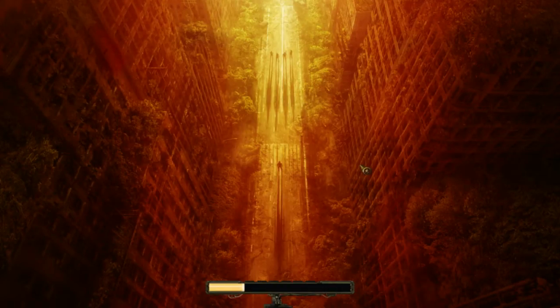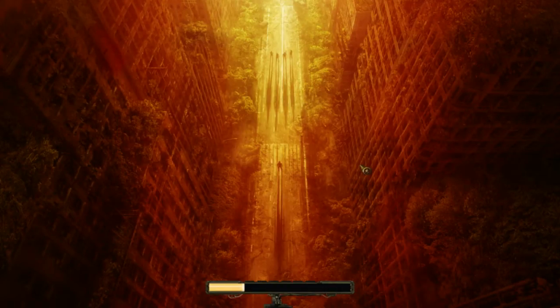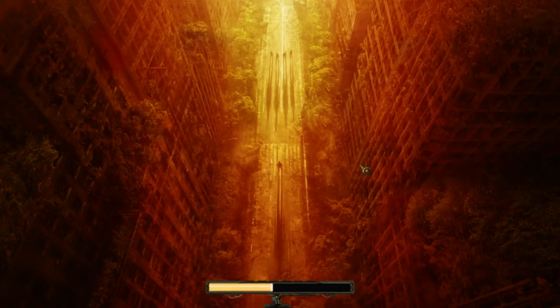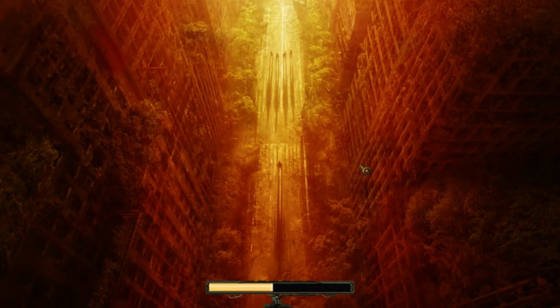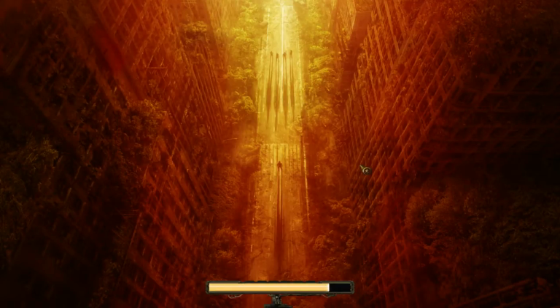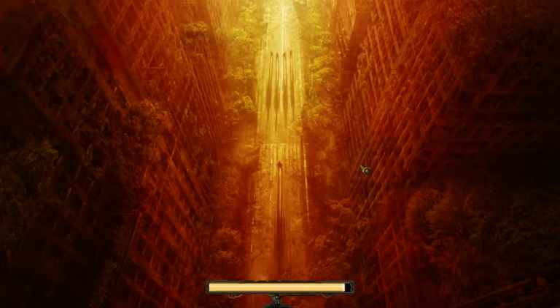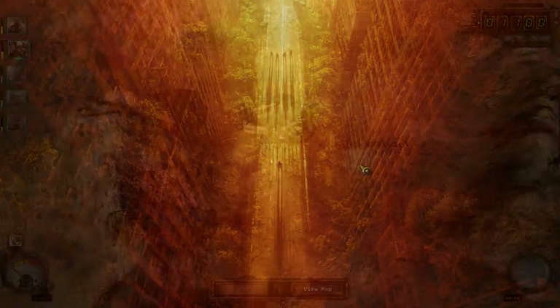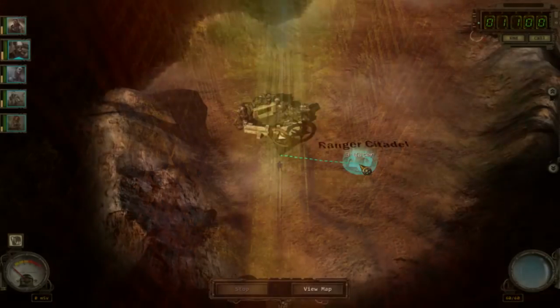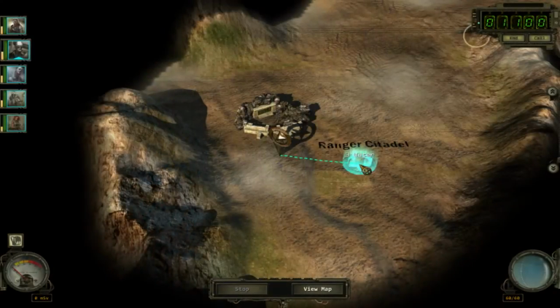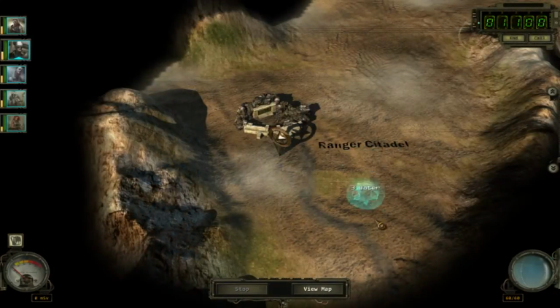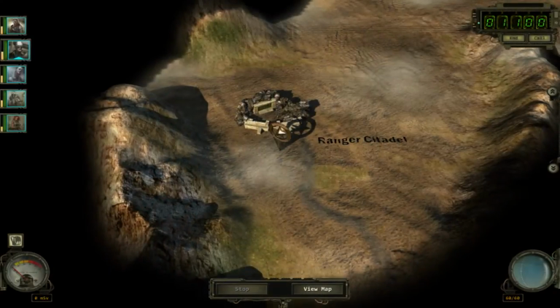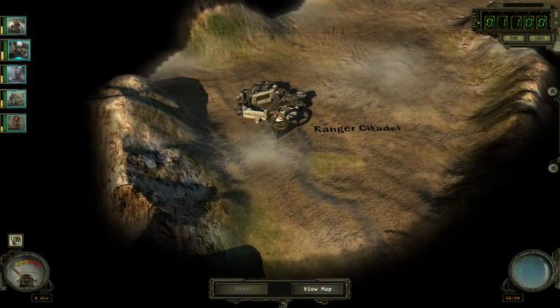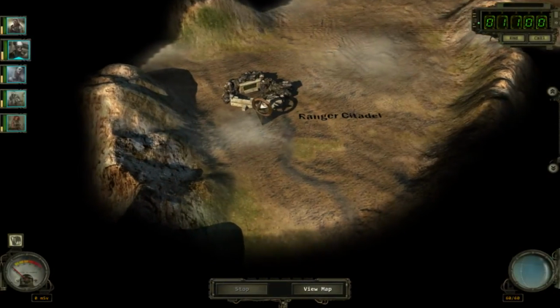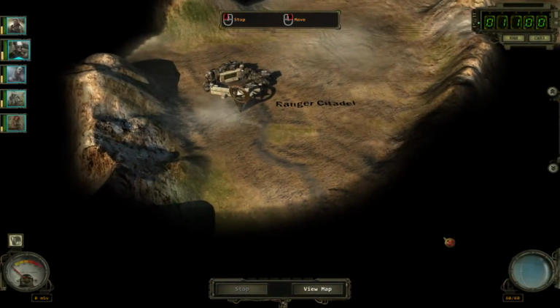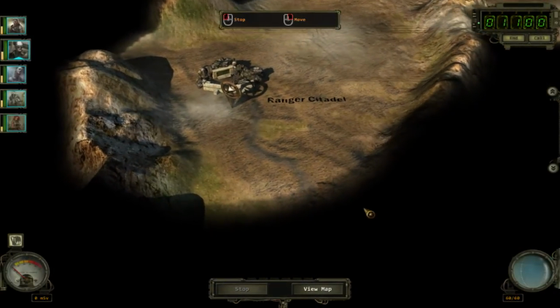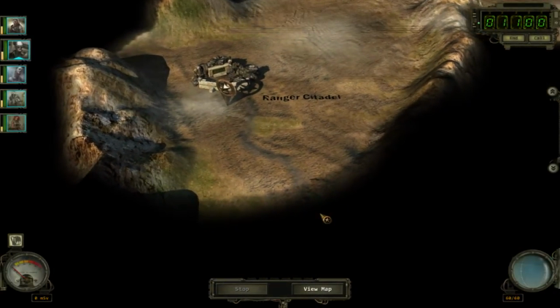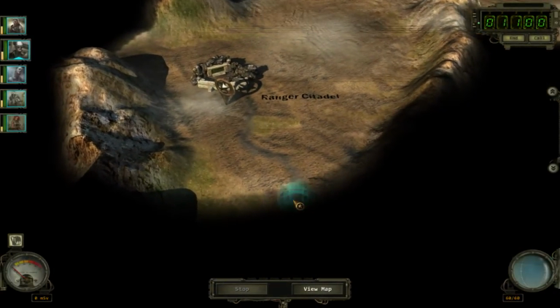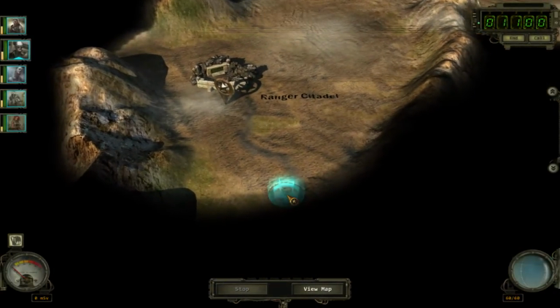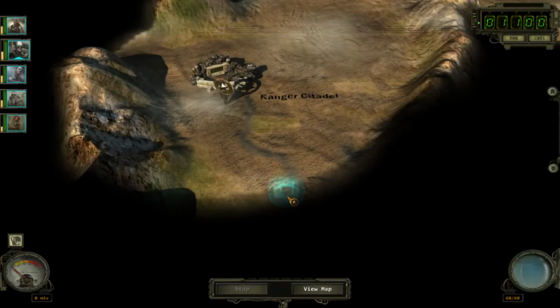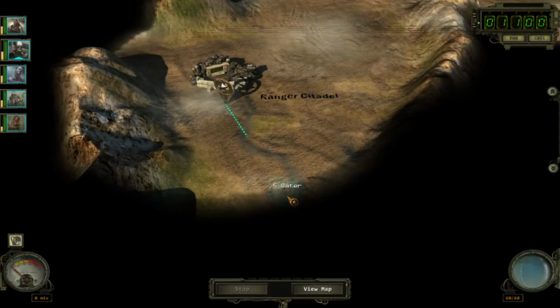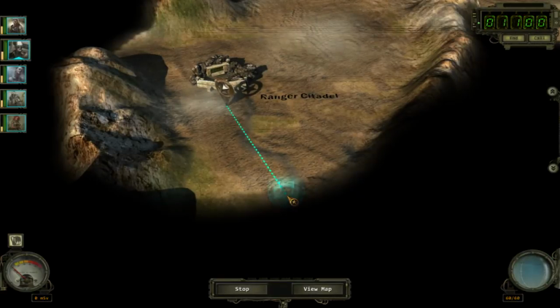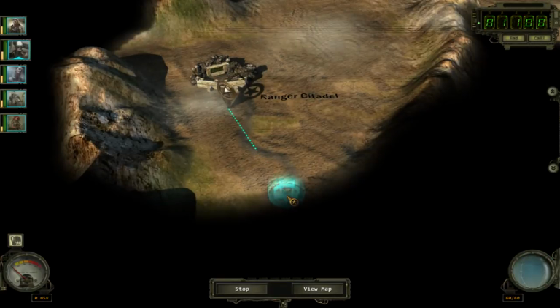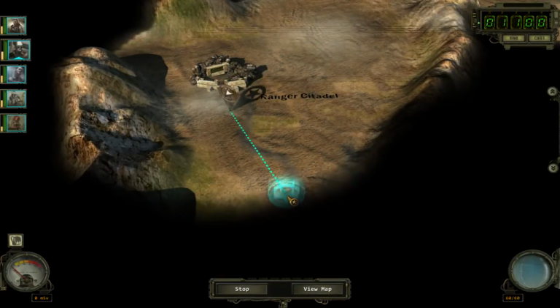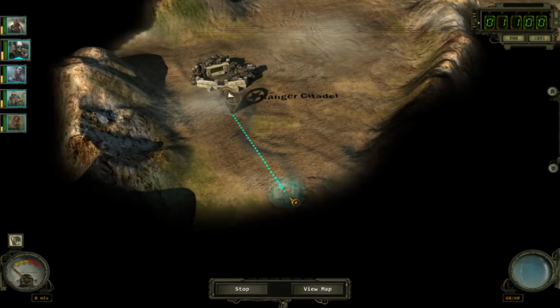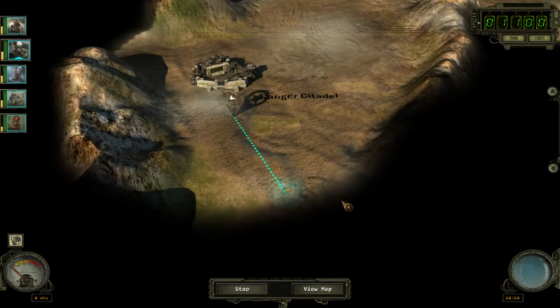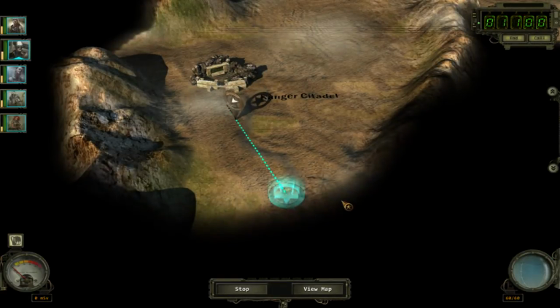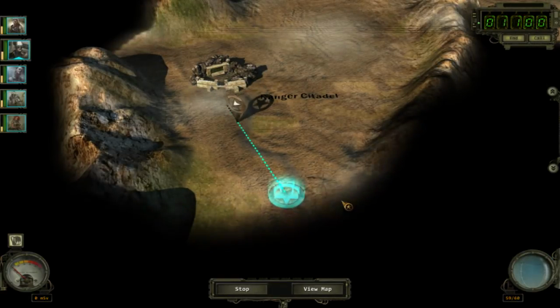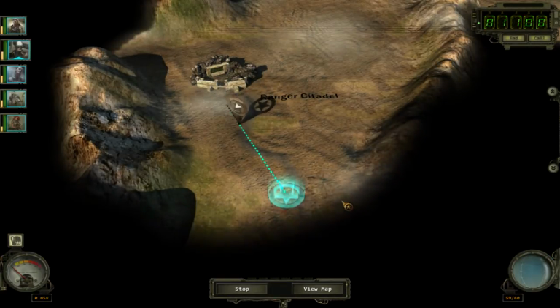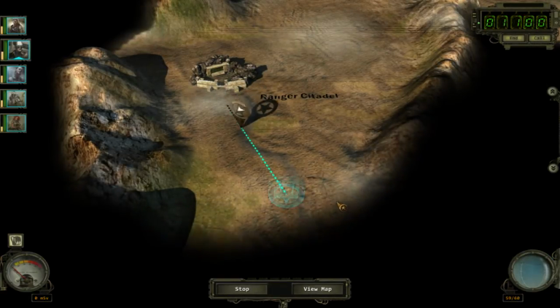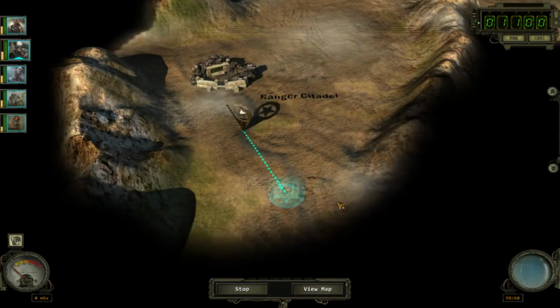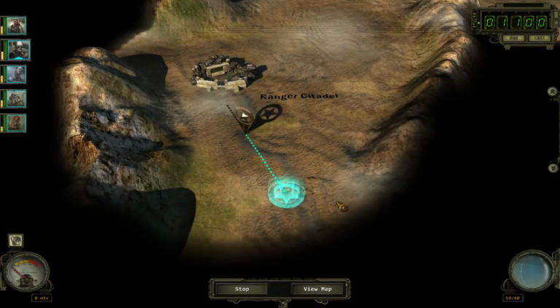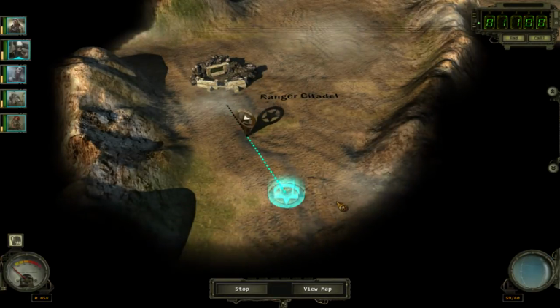We've got full canteens and we're ready to walk the Arizona desert. I've been to Arizona — parts of it look exactly like this, without any atomic bombs.